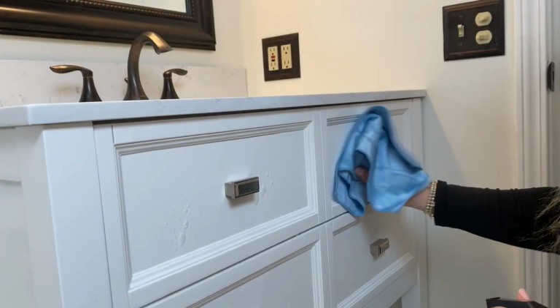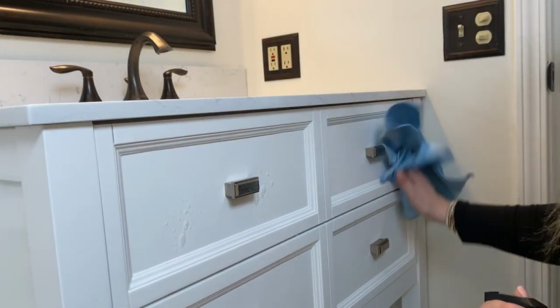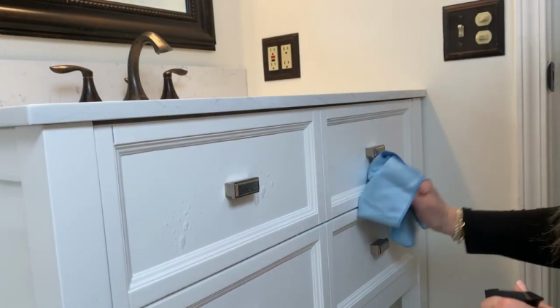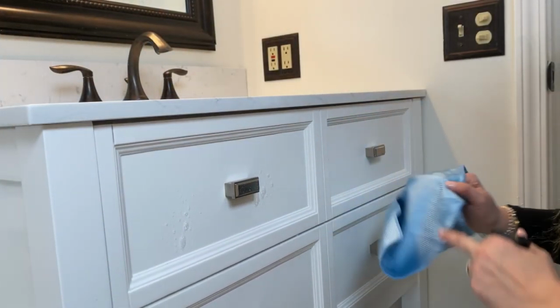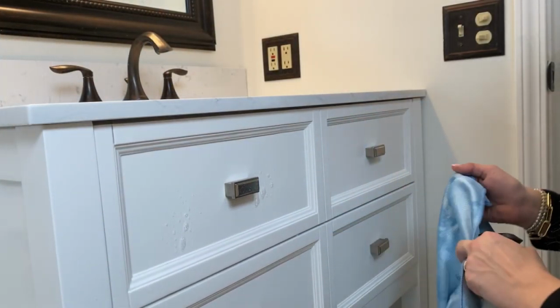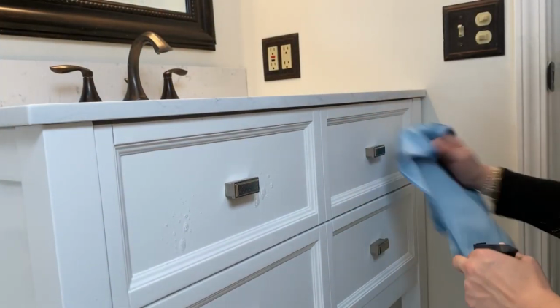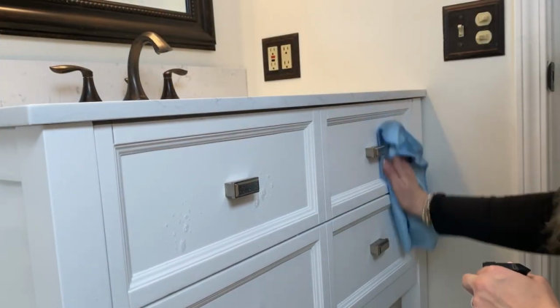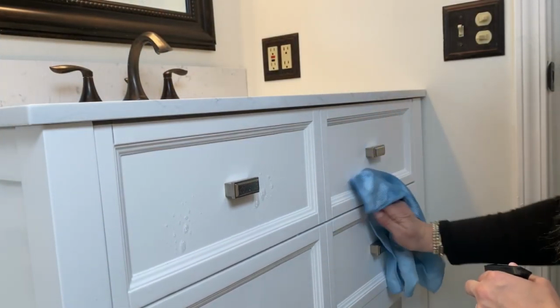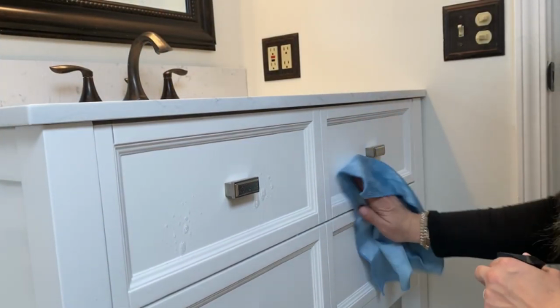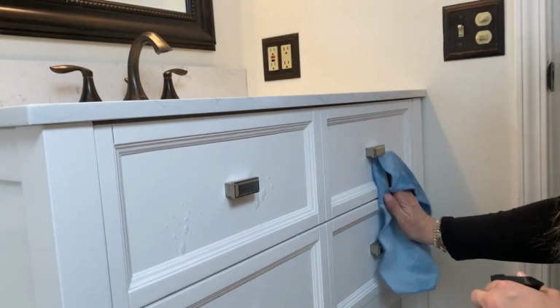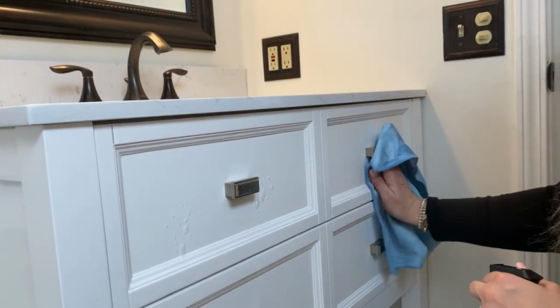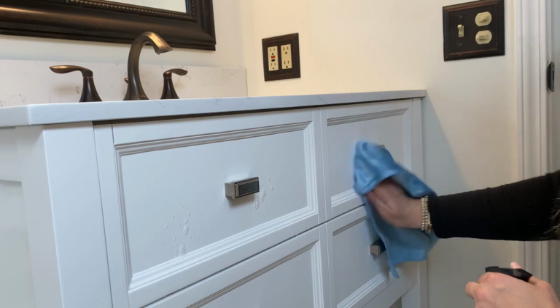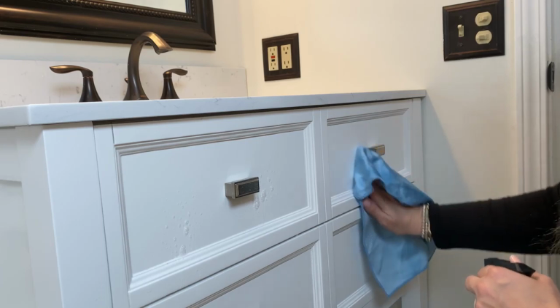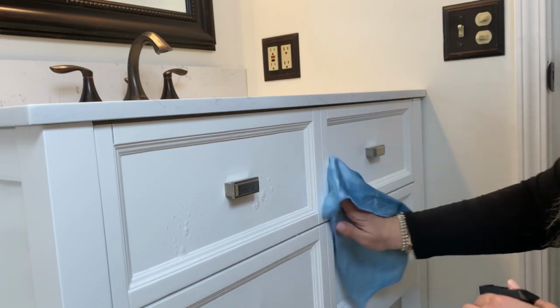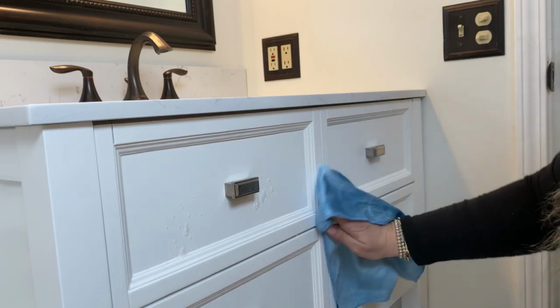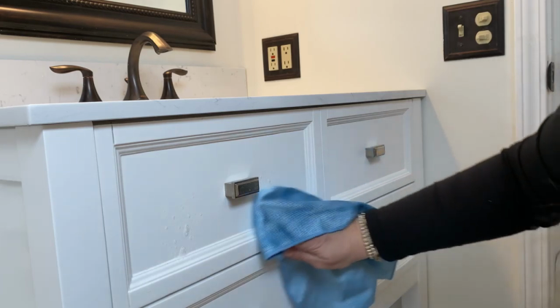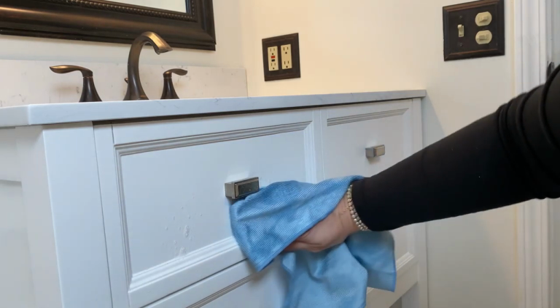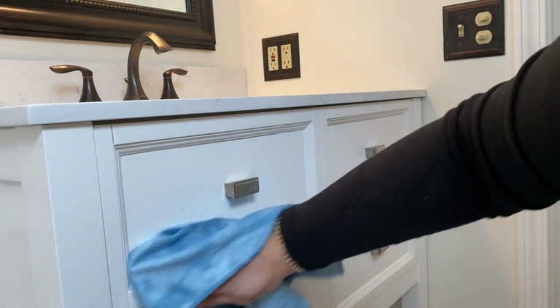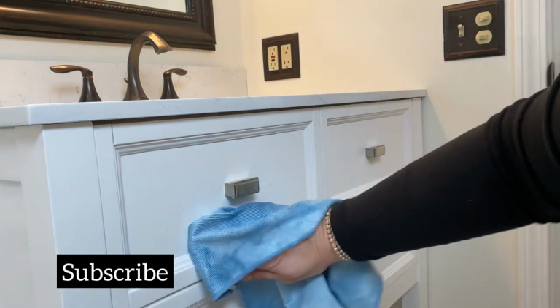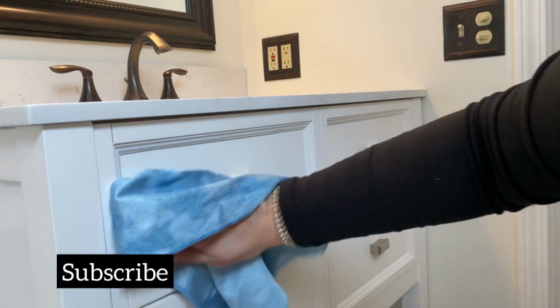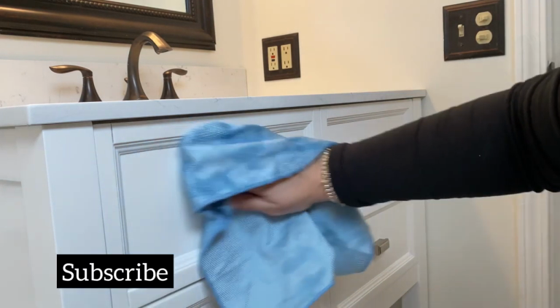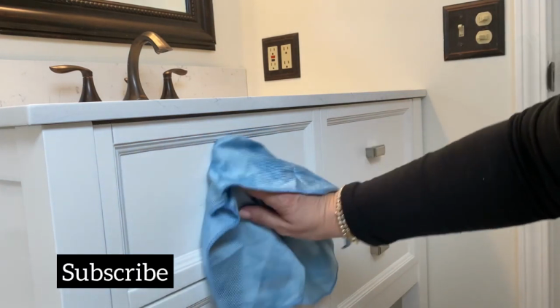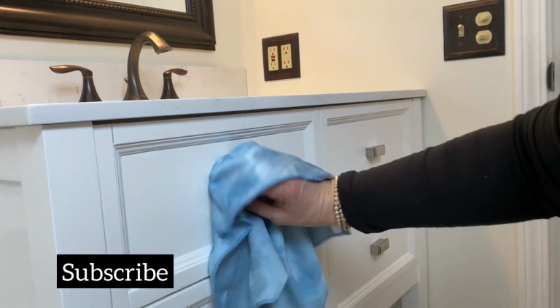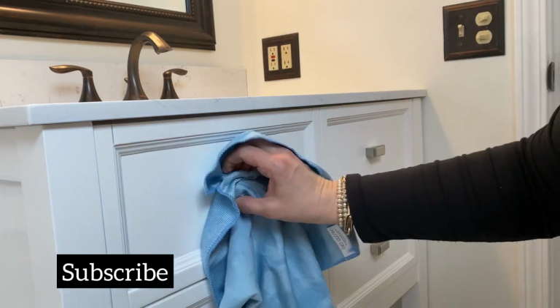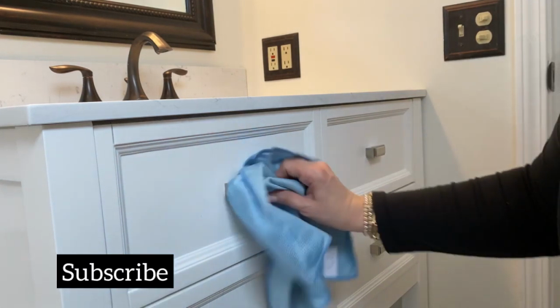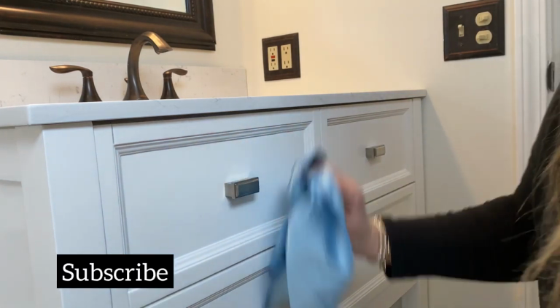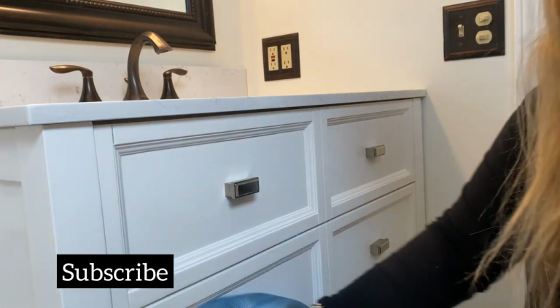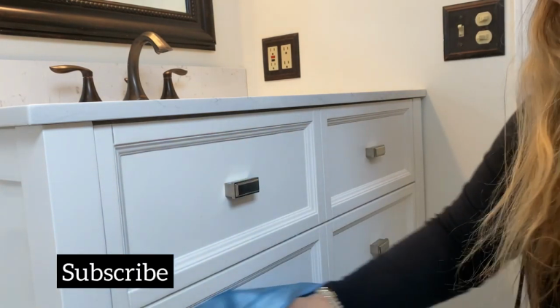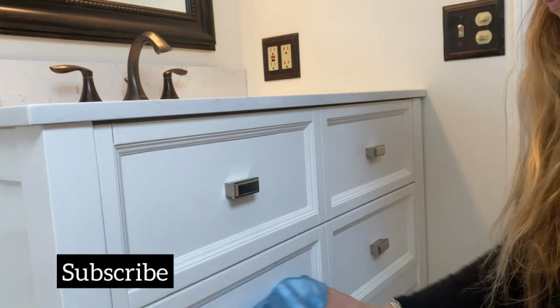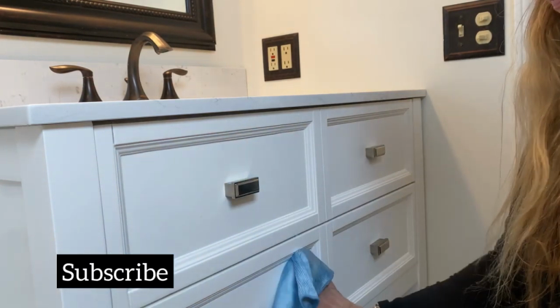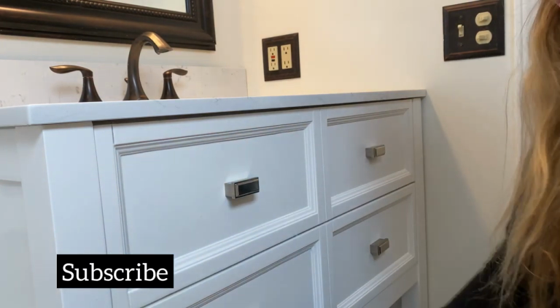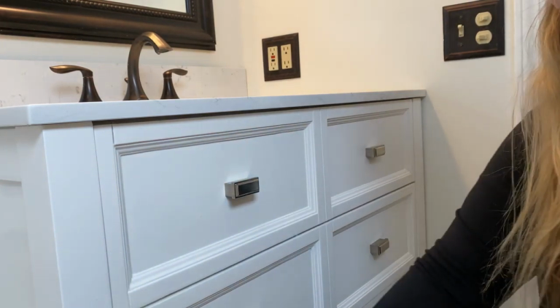If you are new to my channel, welcome. I am so happy you are here. Make sure you hit the little subscribe button below so you never miss a video.